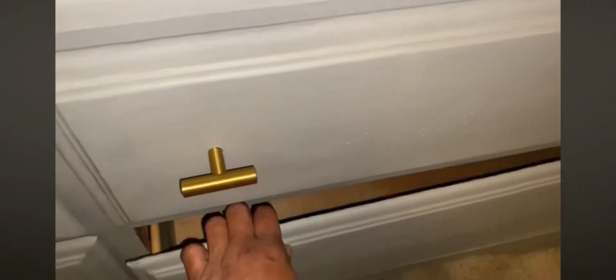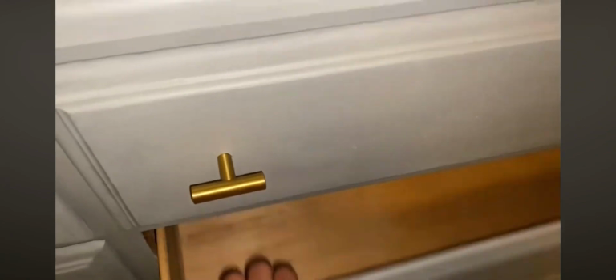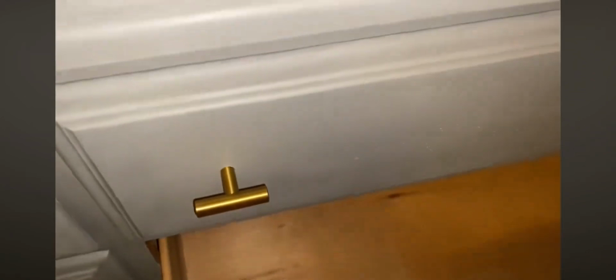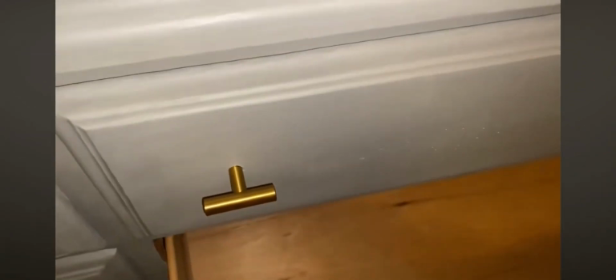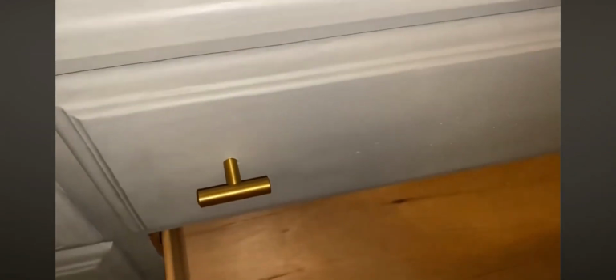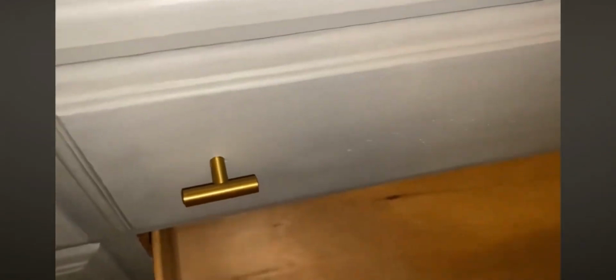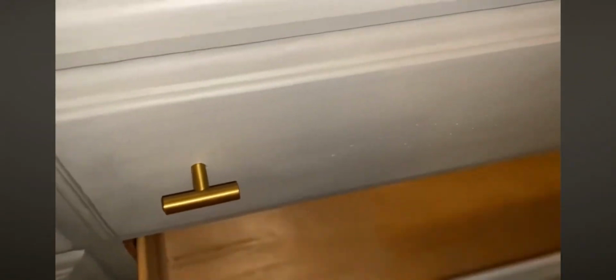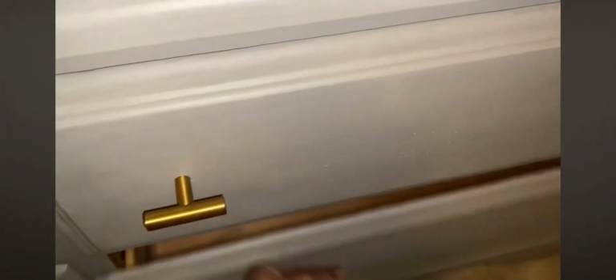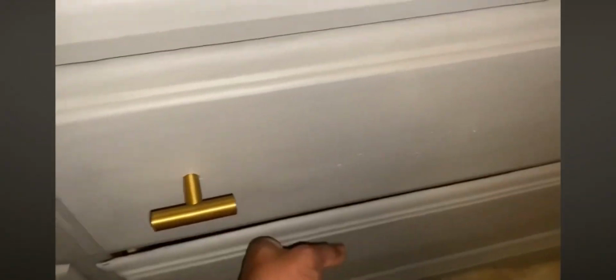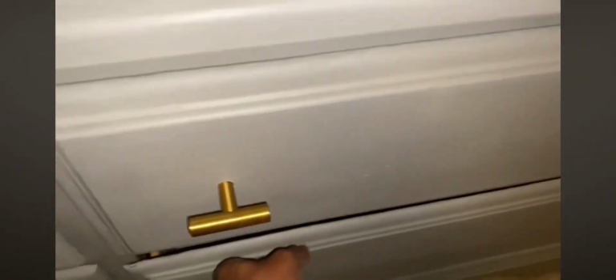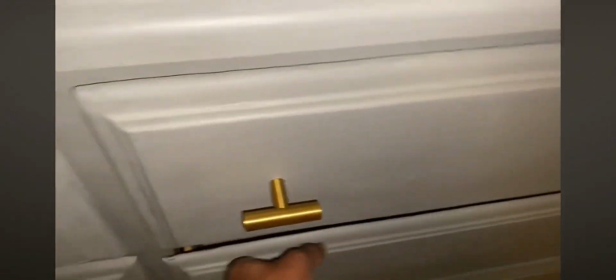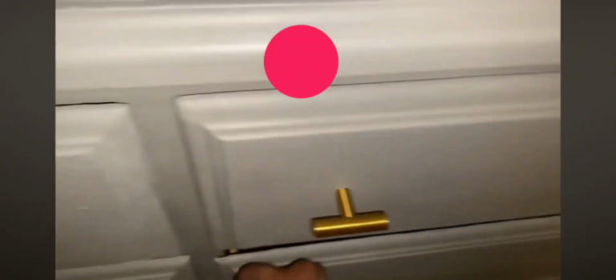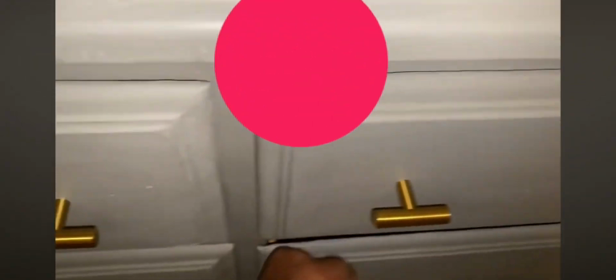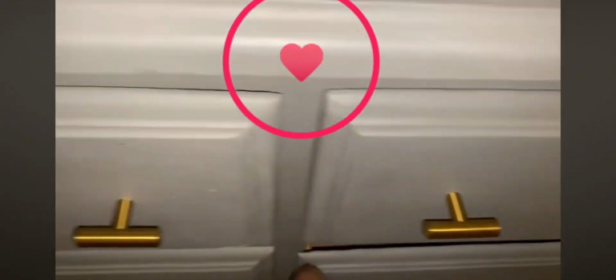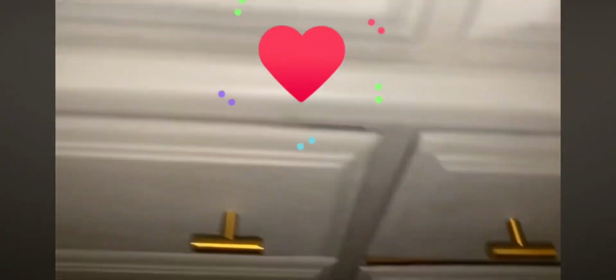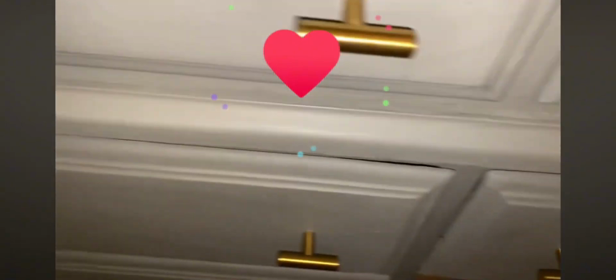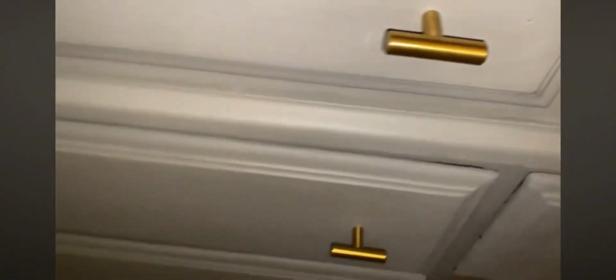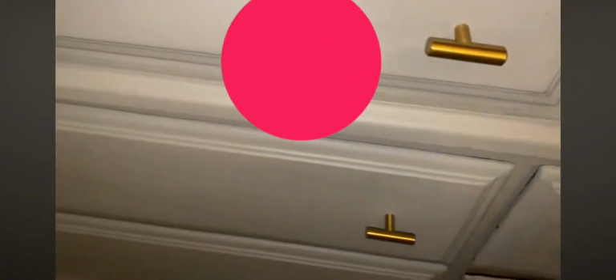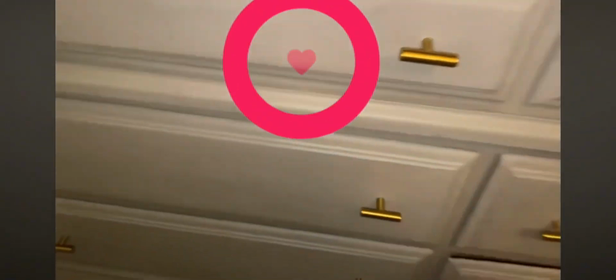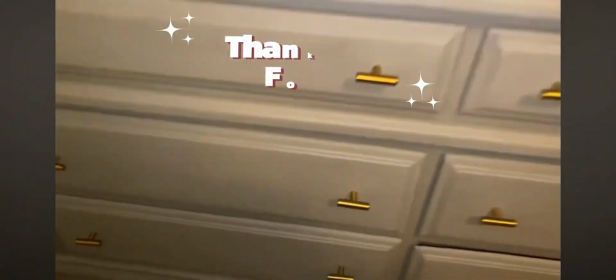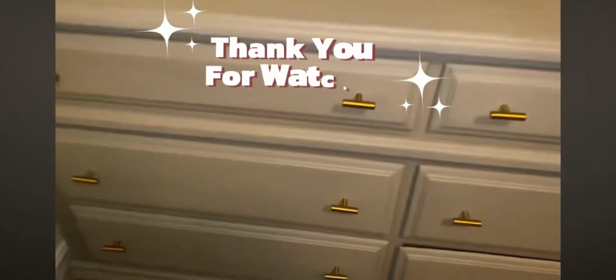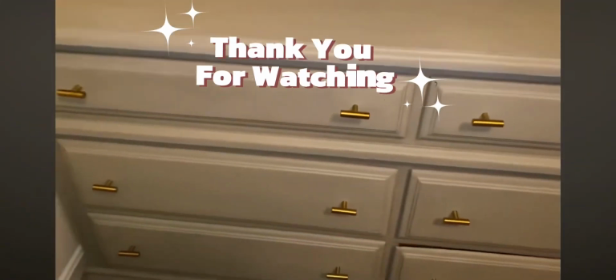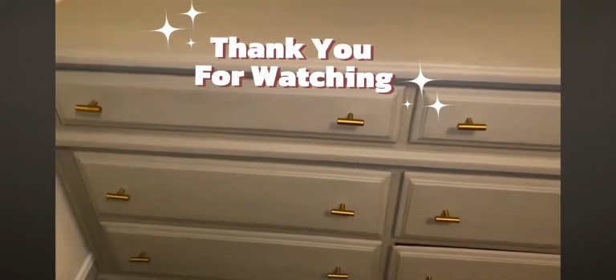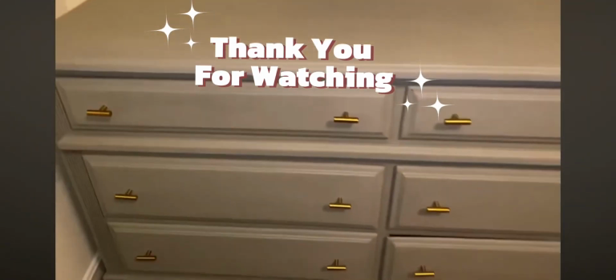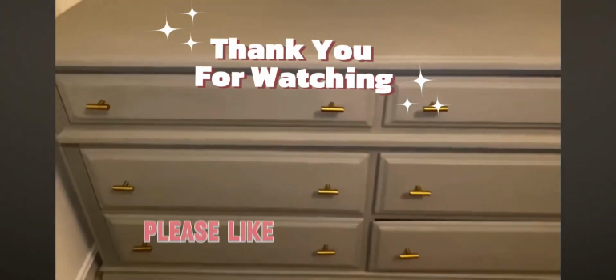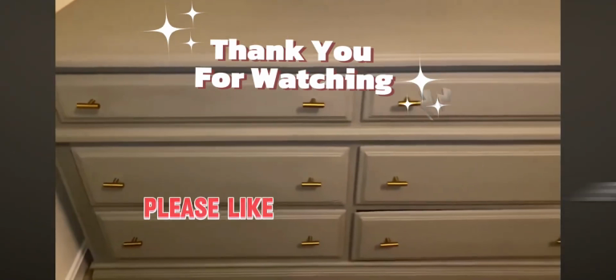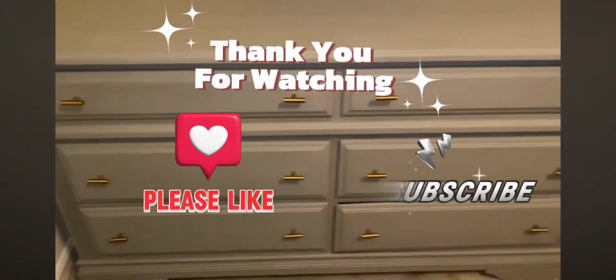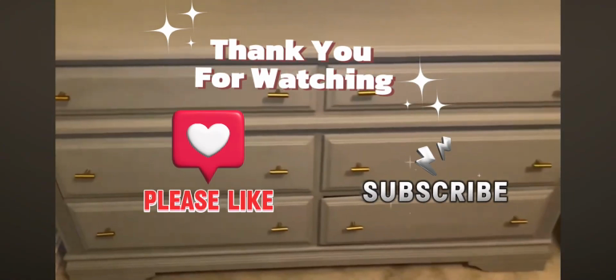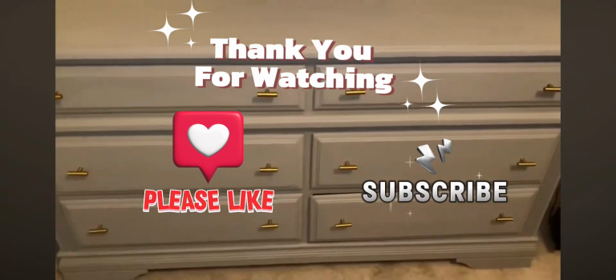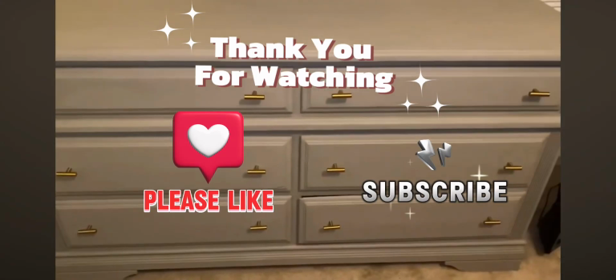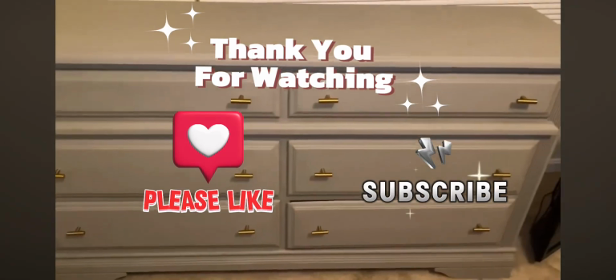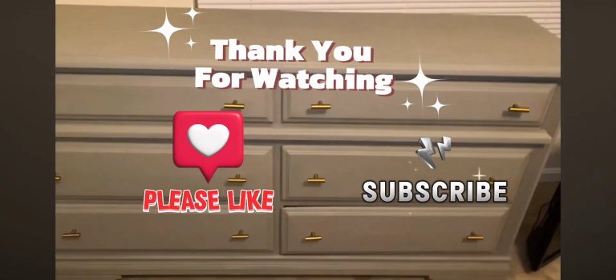All right y'all, thanks for stopping by. Like, comment, and subscribe for more from me. Bye y'all!